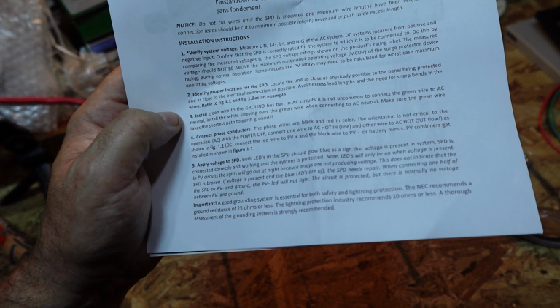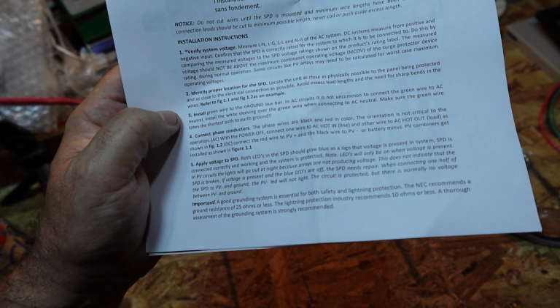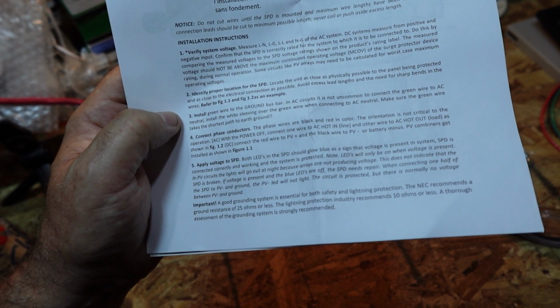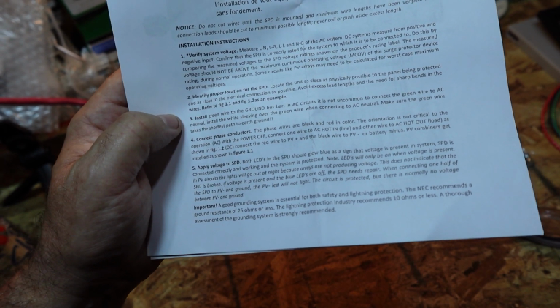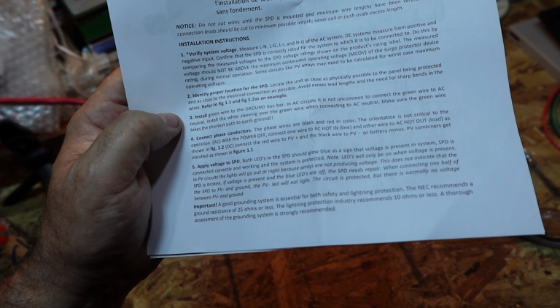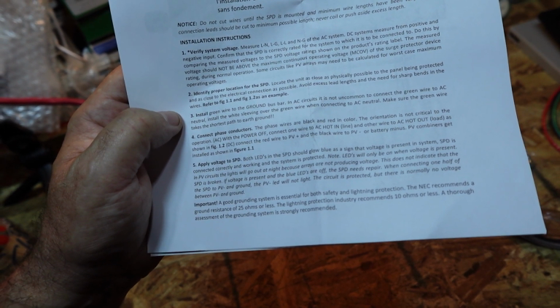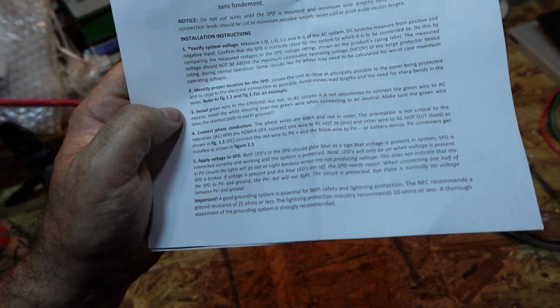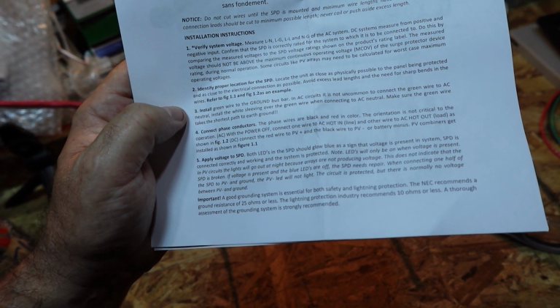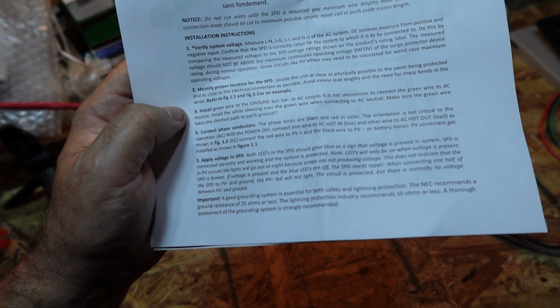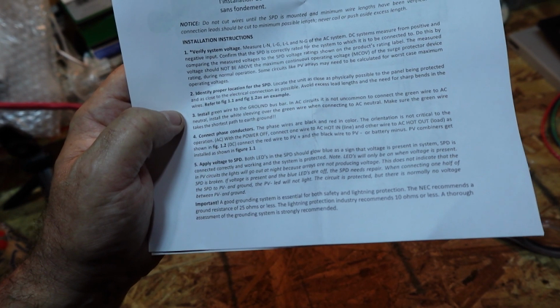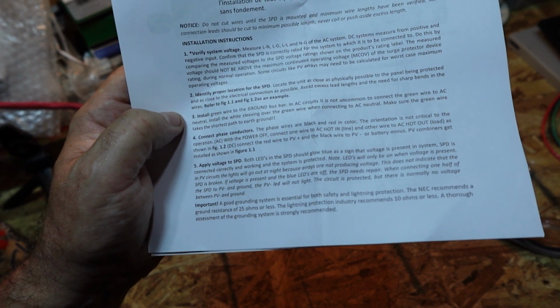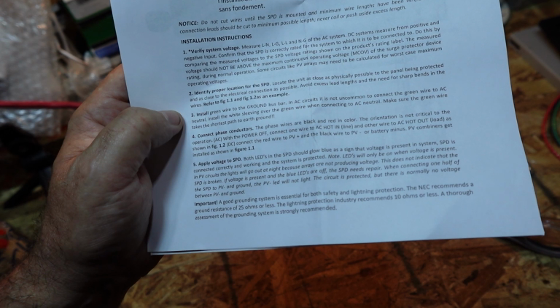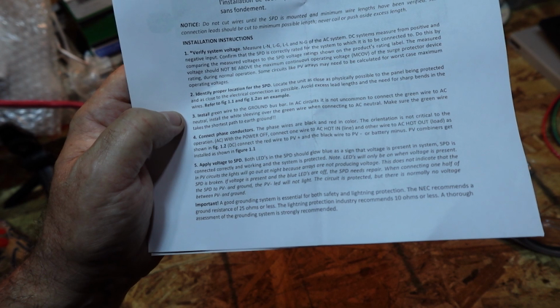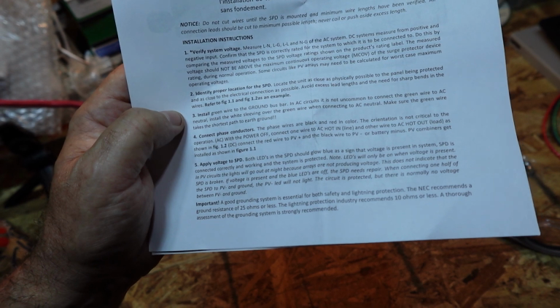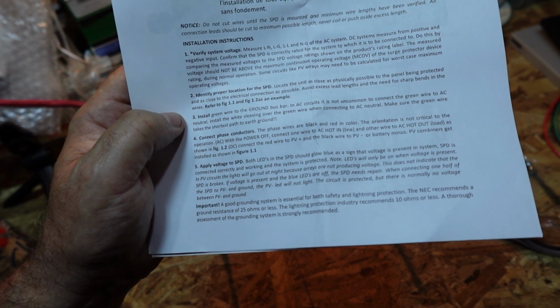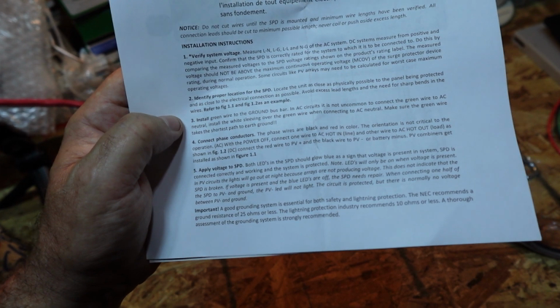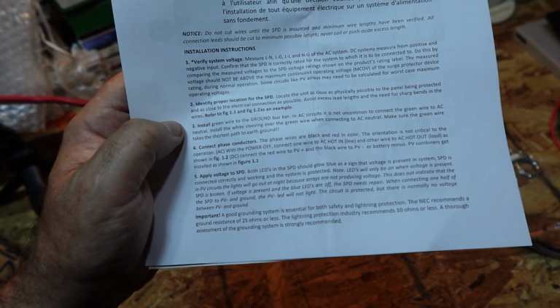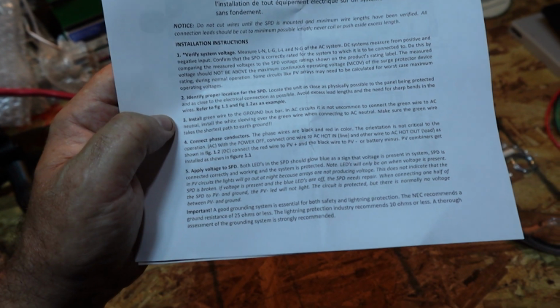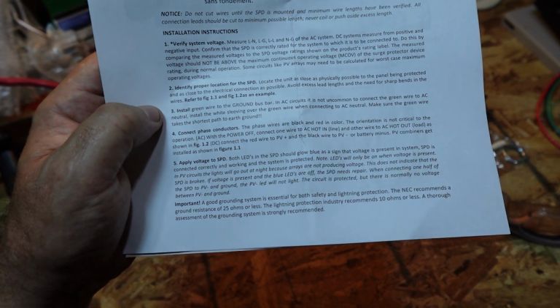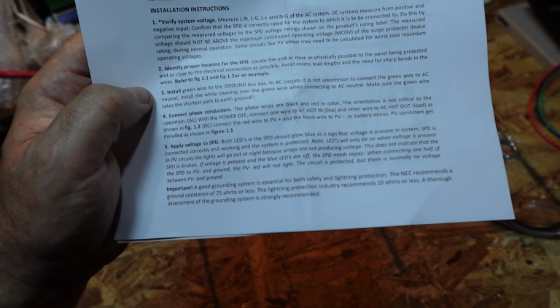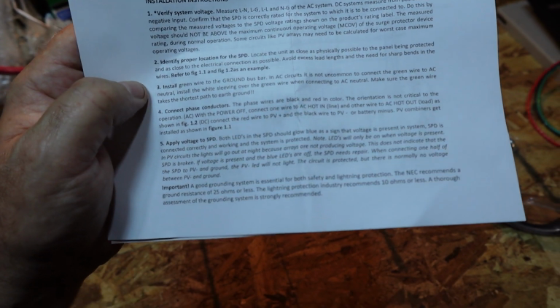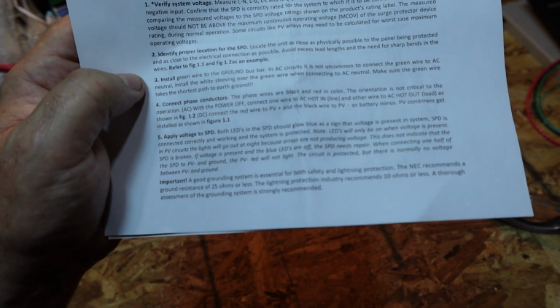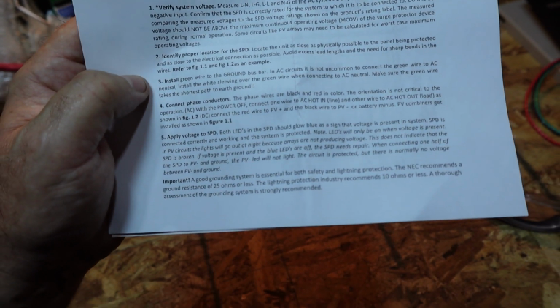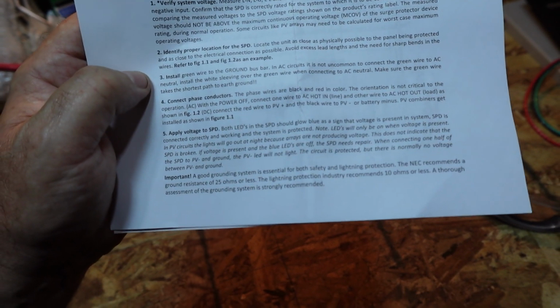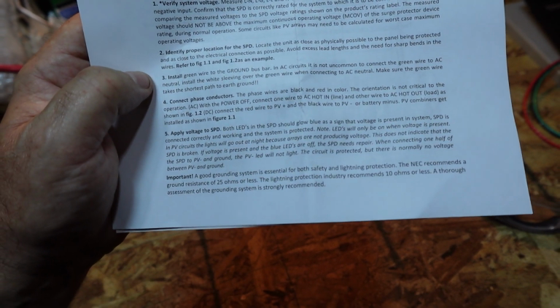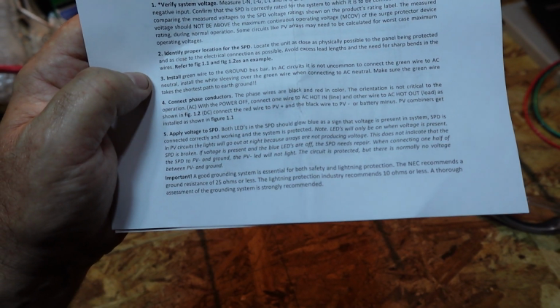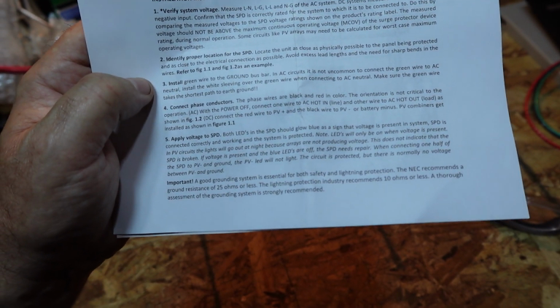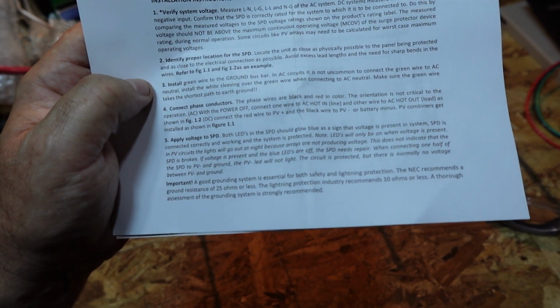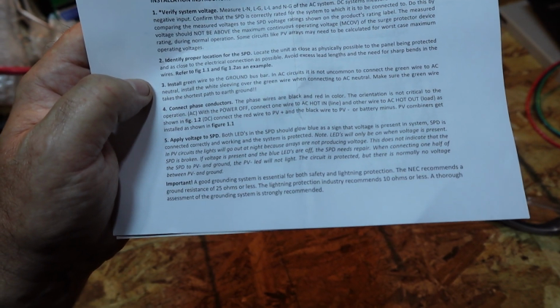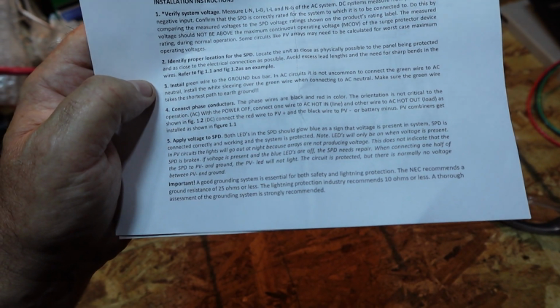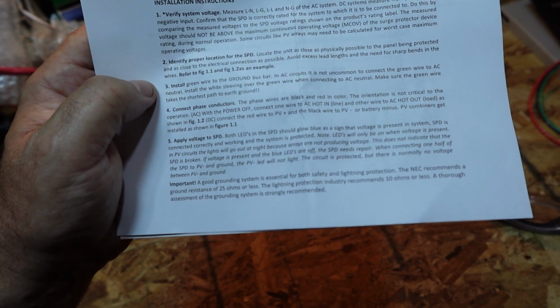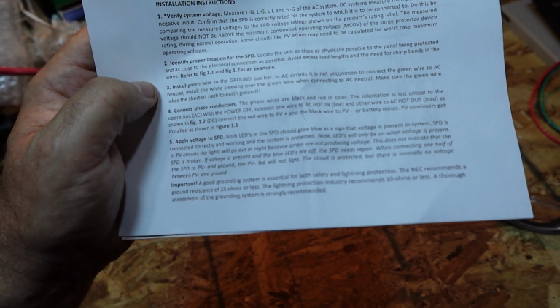Red wire to the PV positive and black wire to the PV negative or battery minus. We're doing PV negative today, so black is negative and red is positive. PV combiners get installed as shown in figure one.